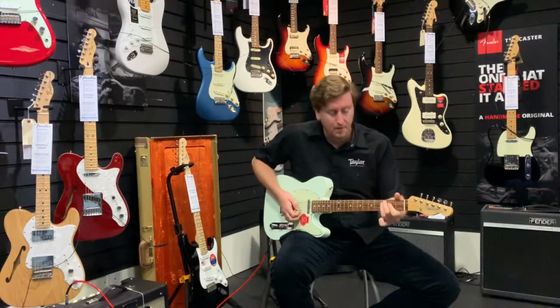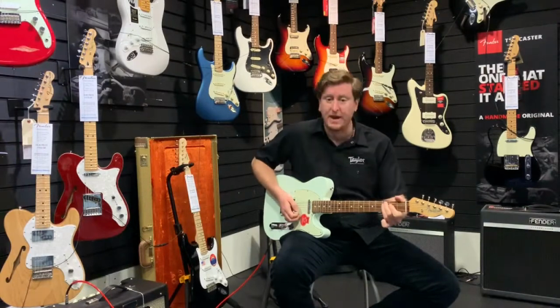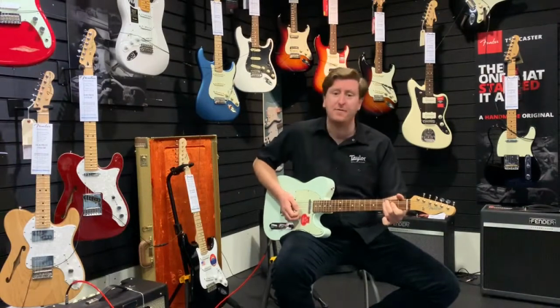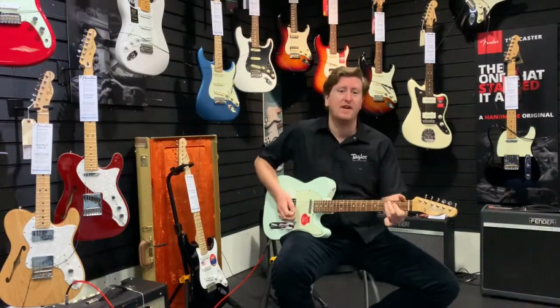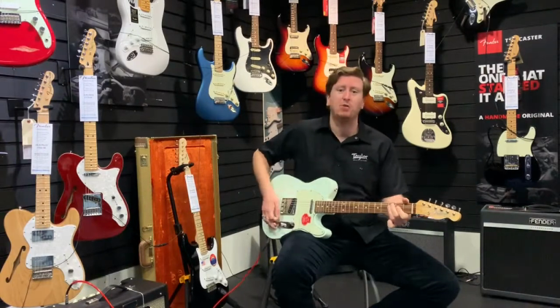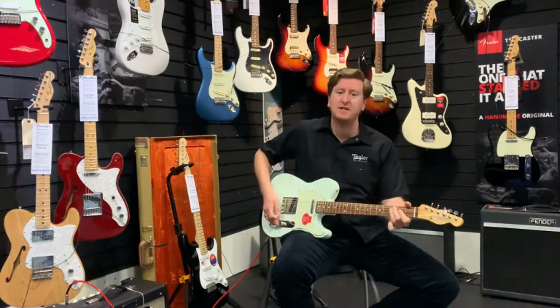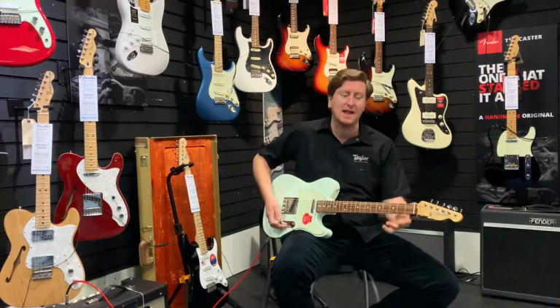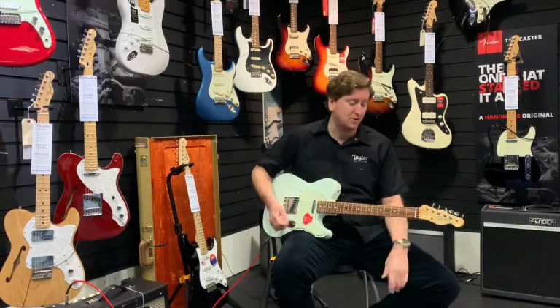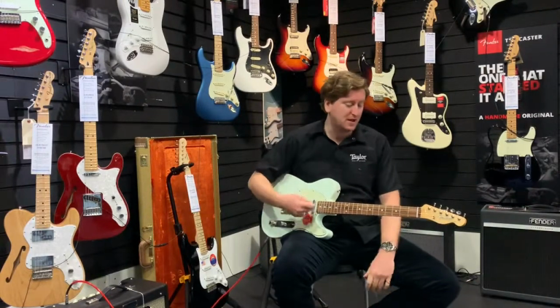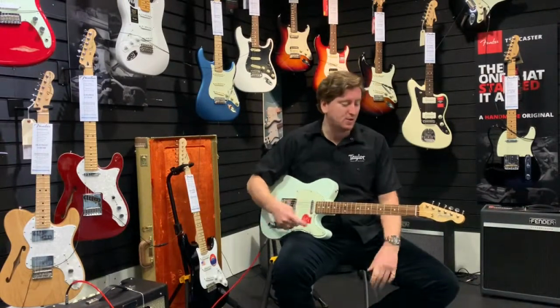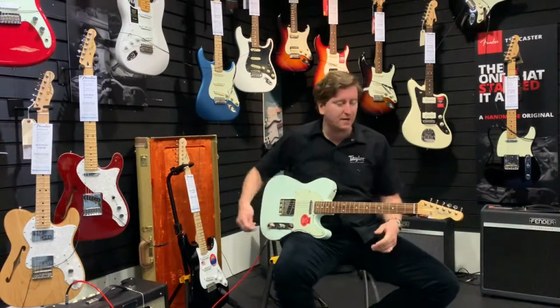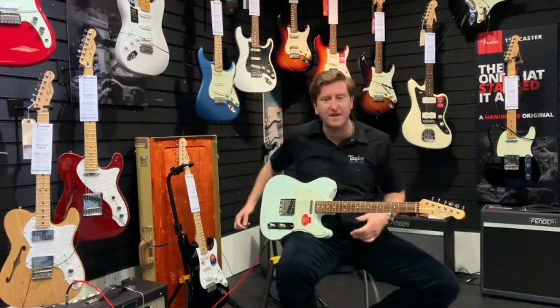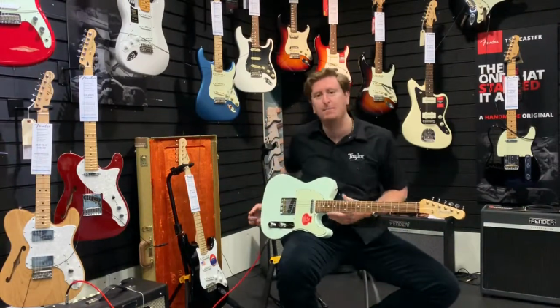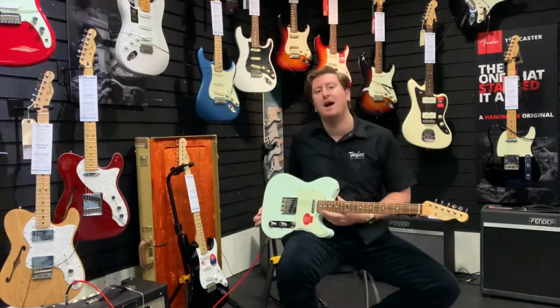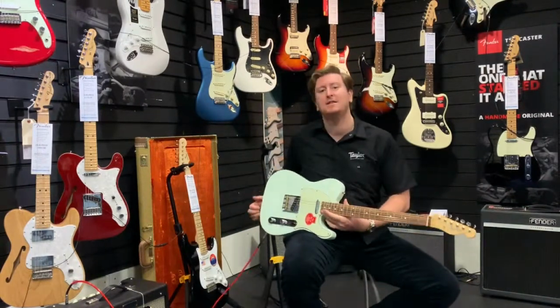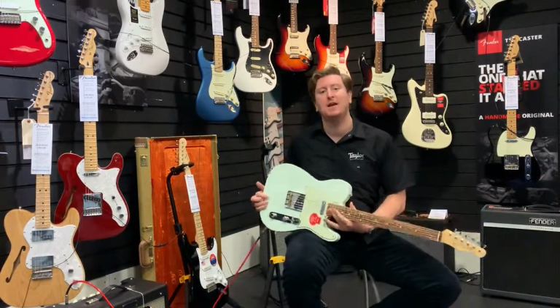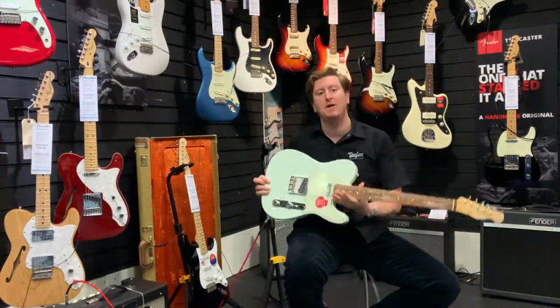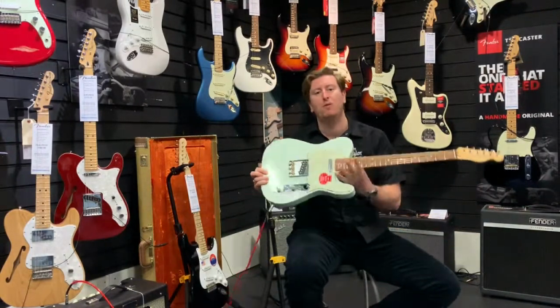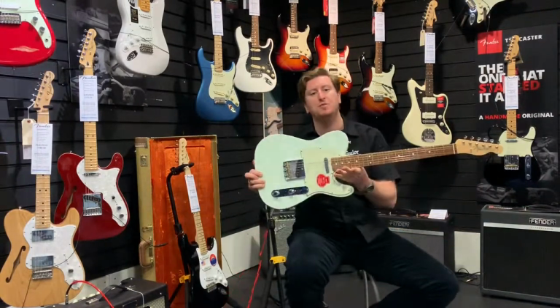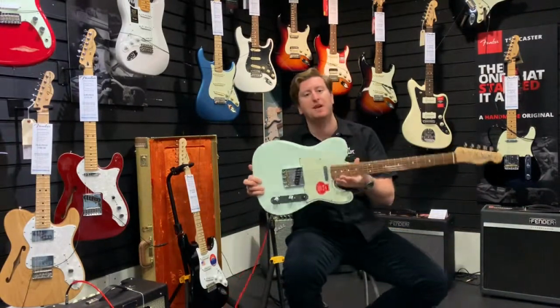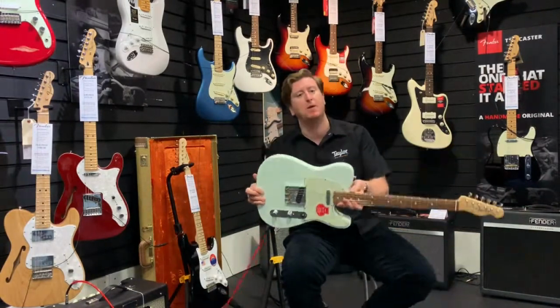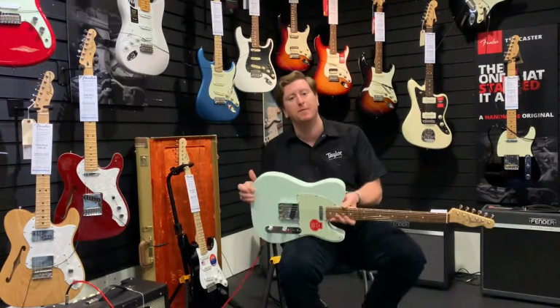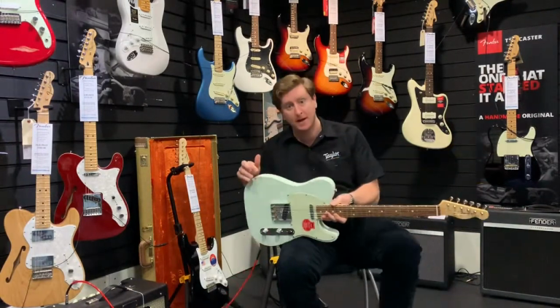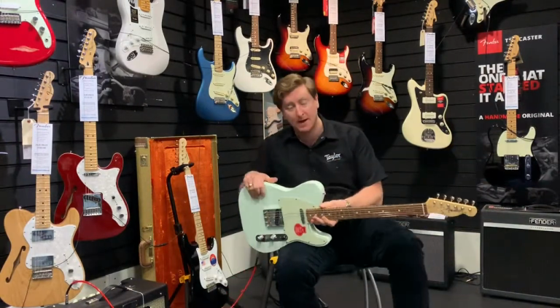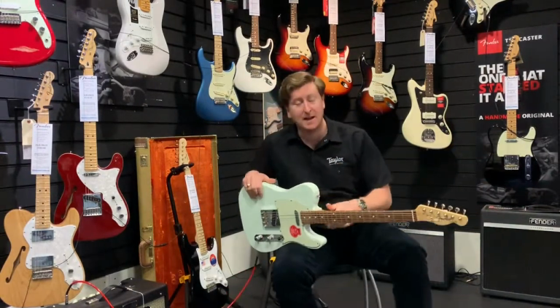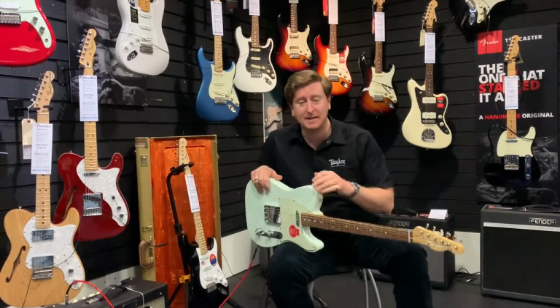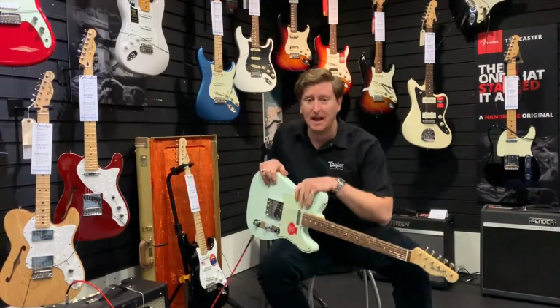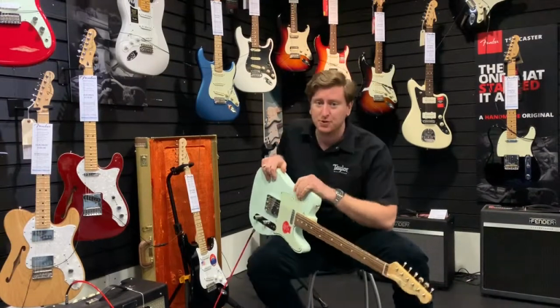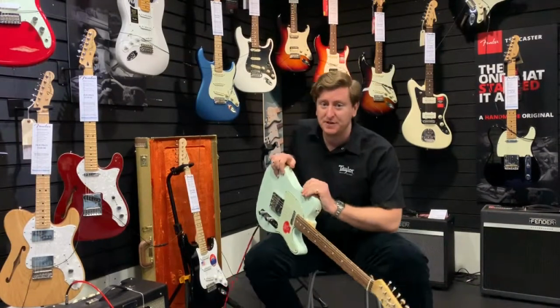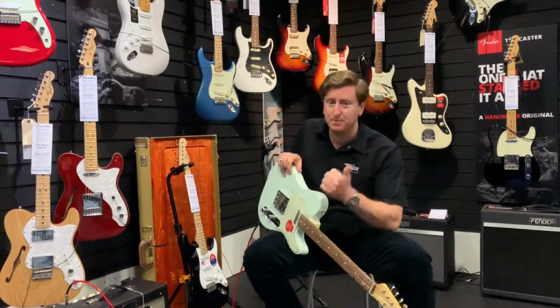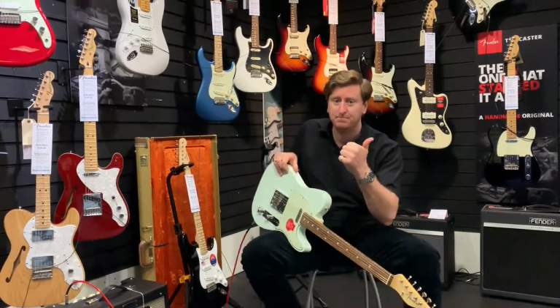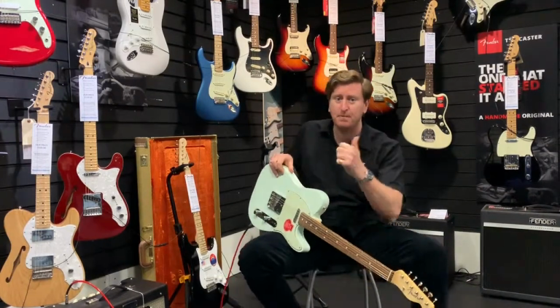If you've never played a Tele, come check this one out — the Fender Baja Telecaster here at Rimmers Music in Bolton. Take it easy guys, we'll see you soon, bye!